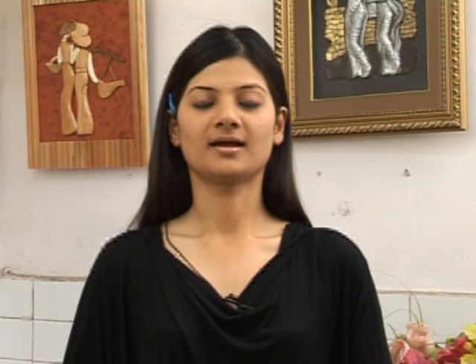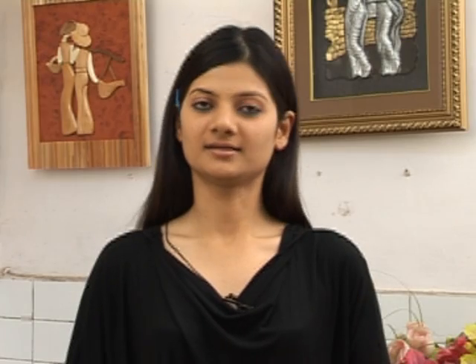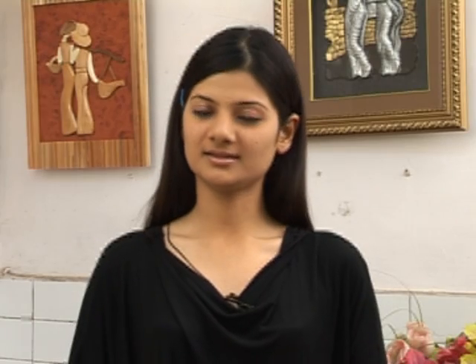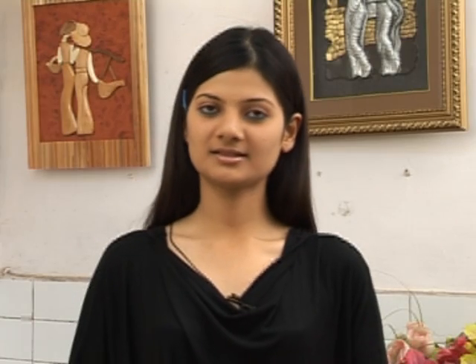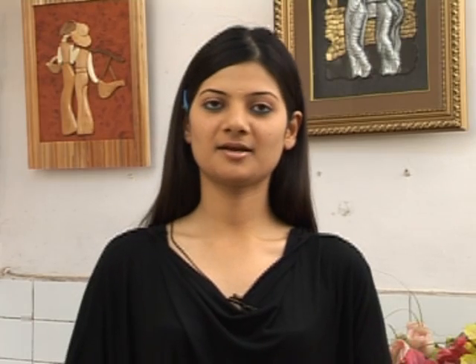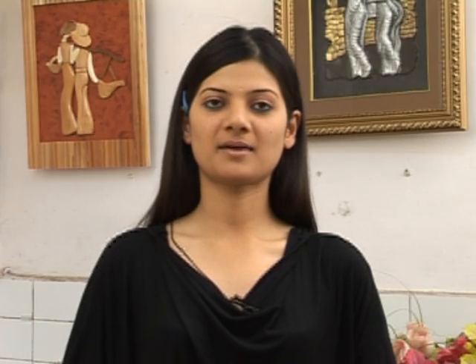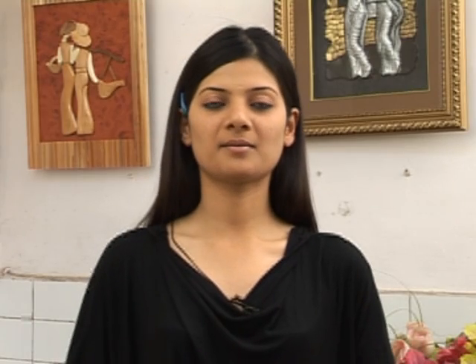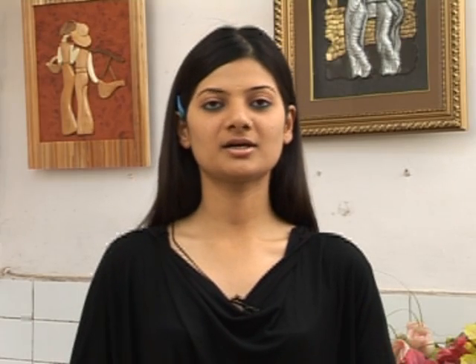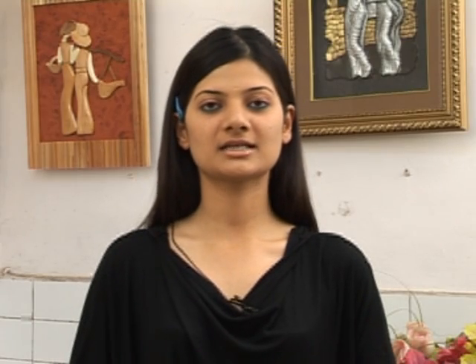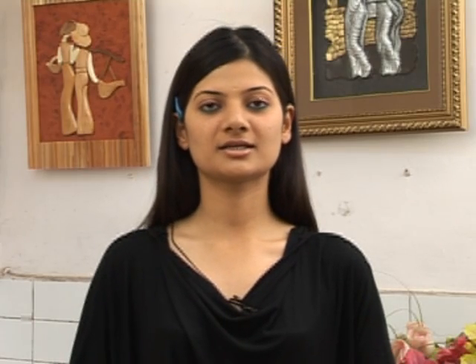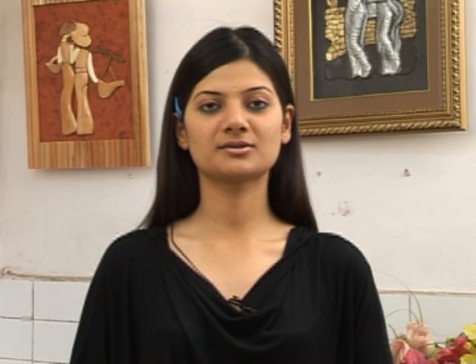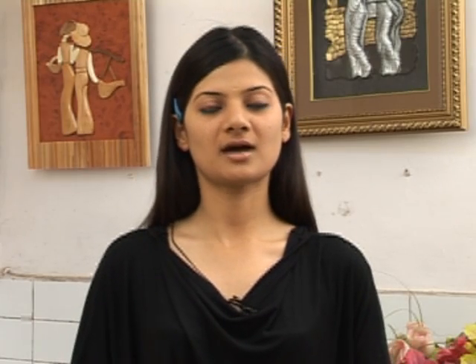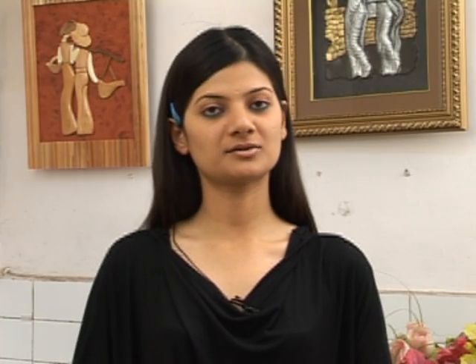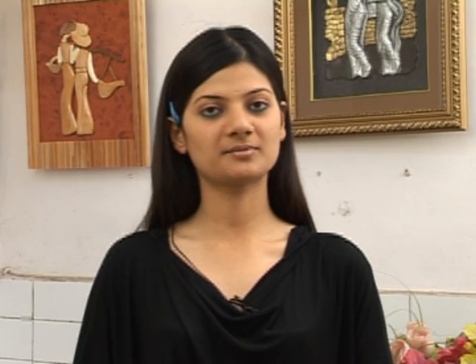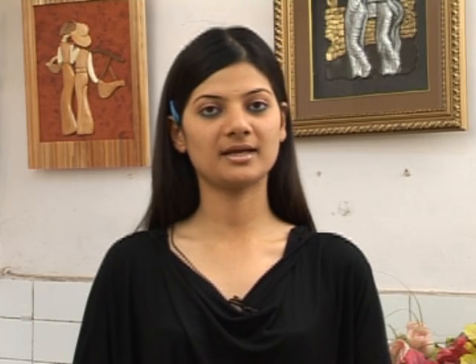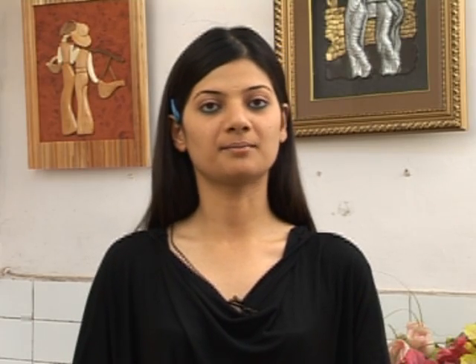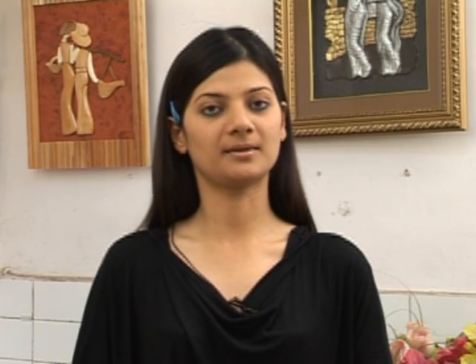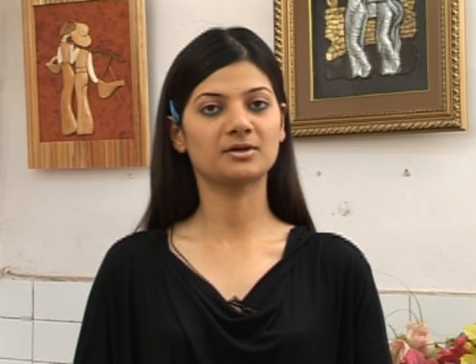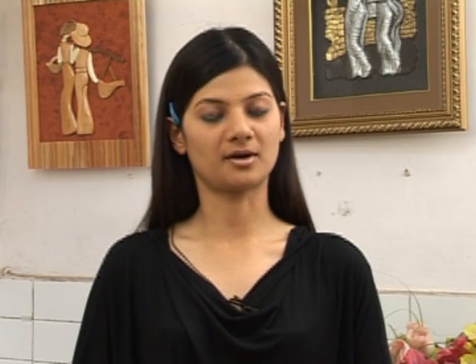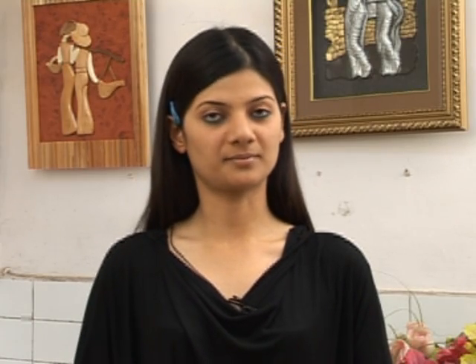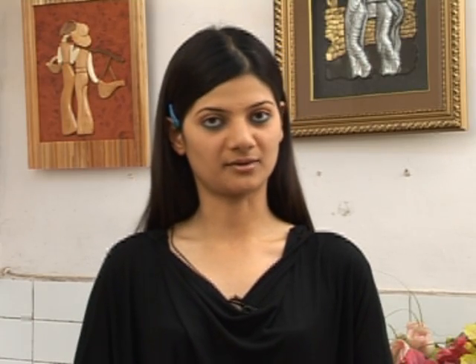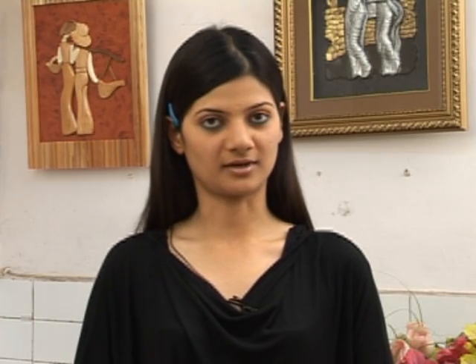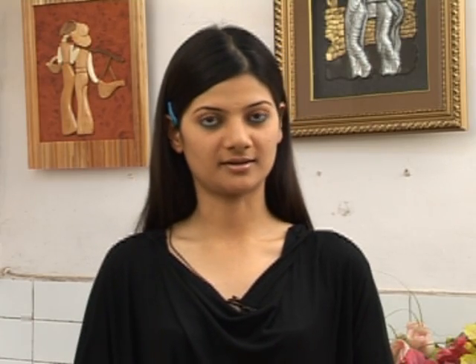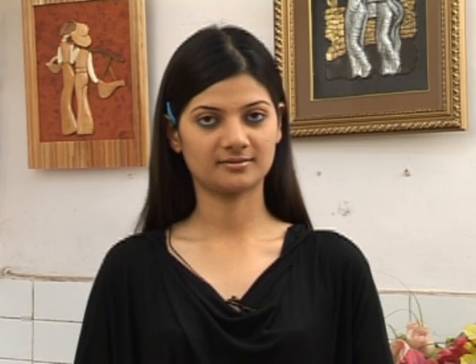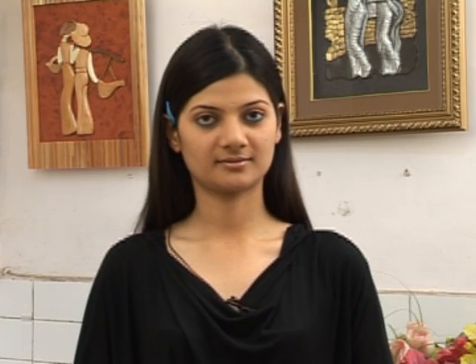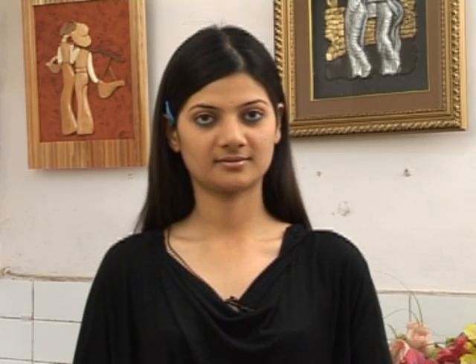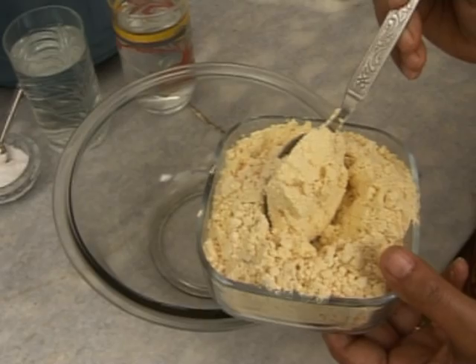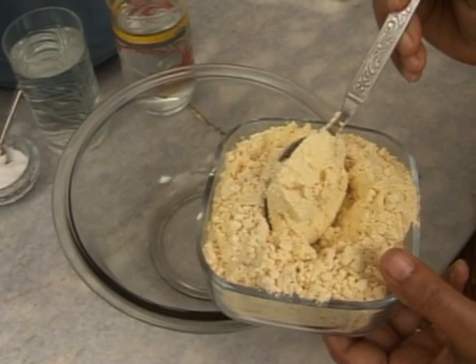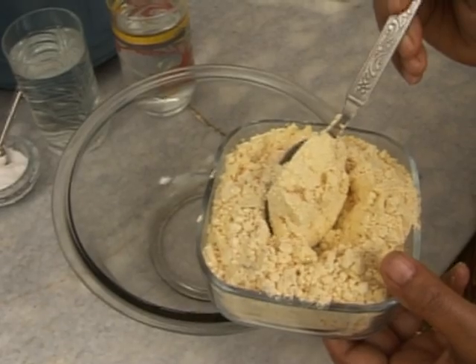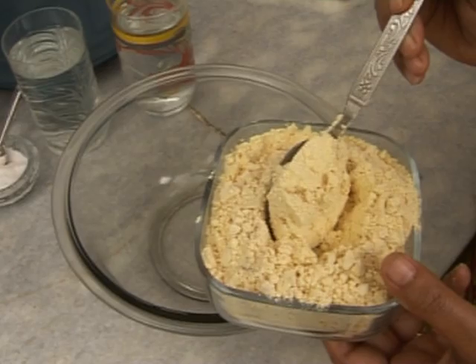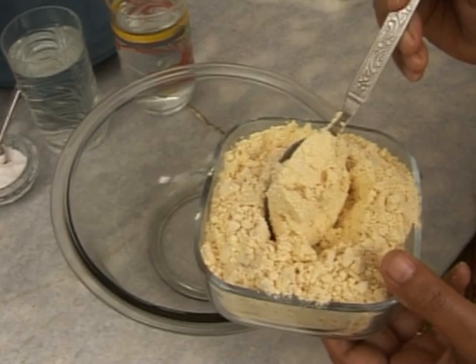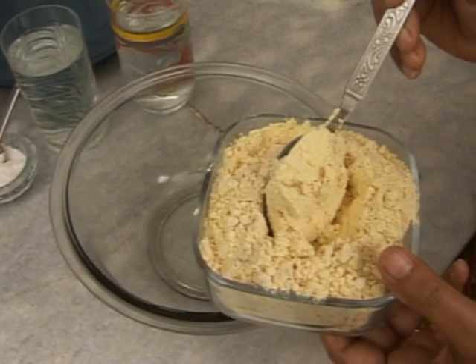In this clip, I'm going to tell you how to make baby corn pakora. So let's begin.